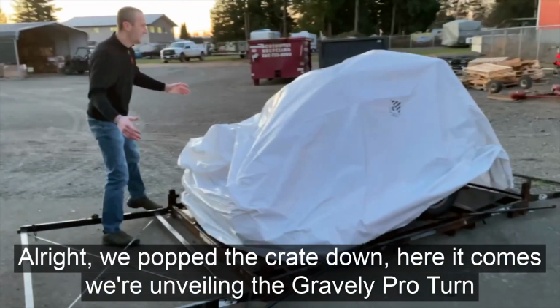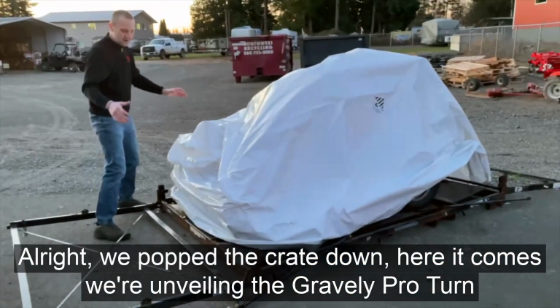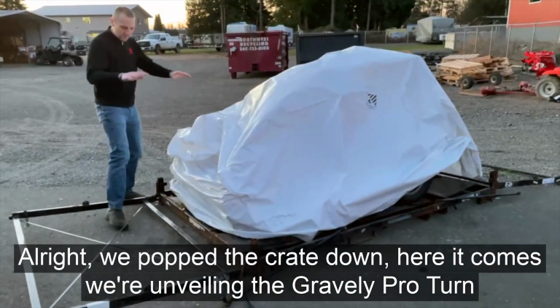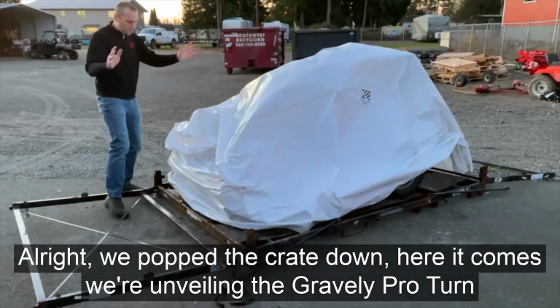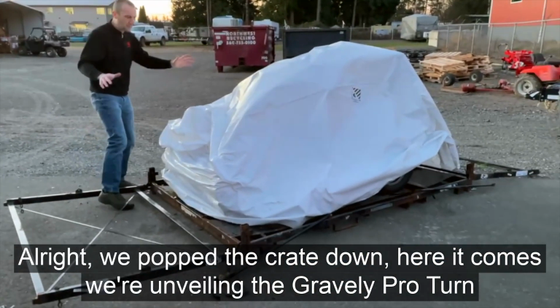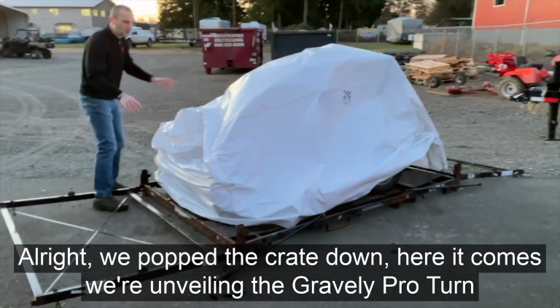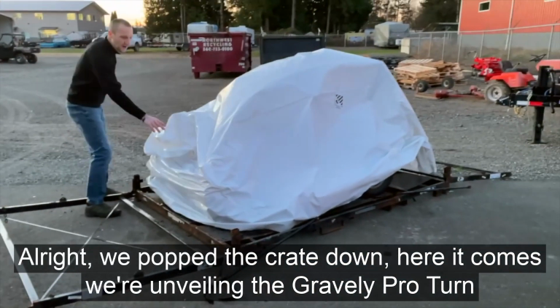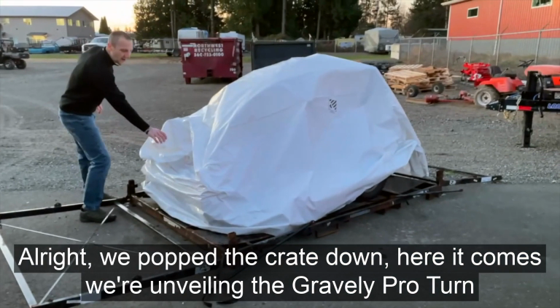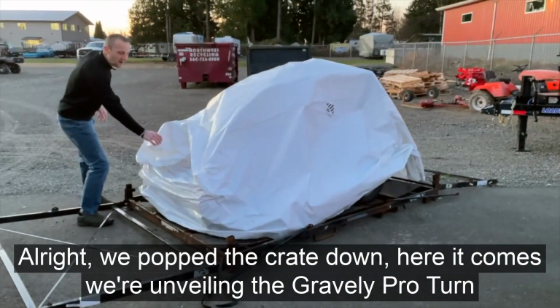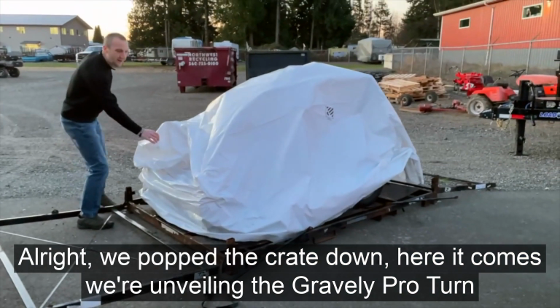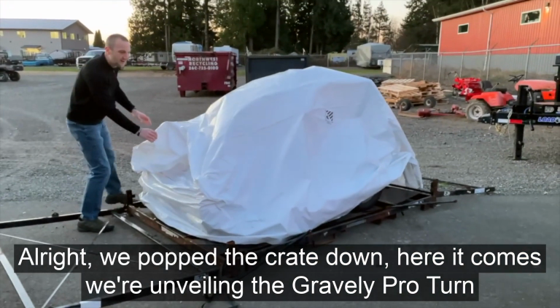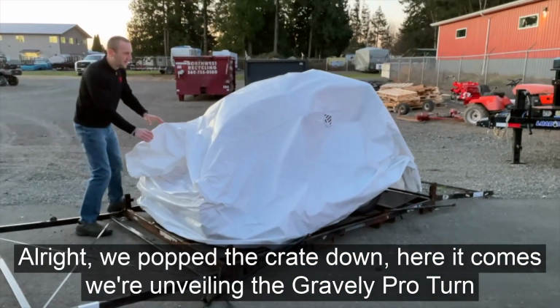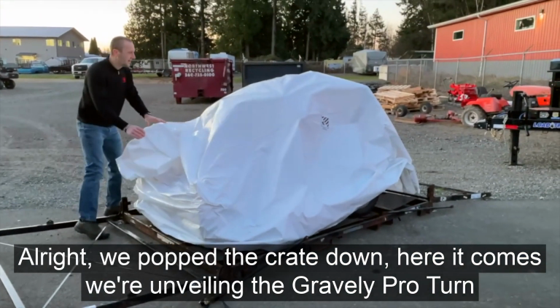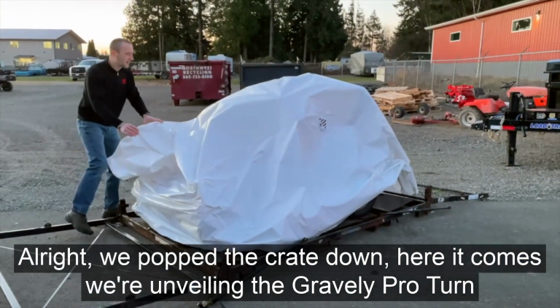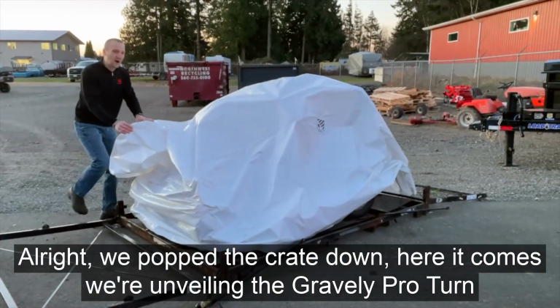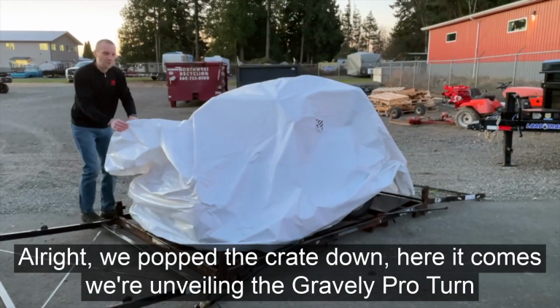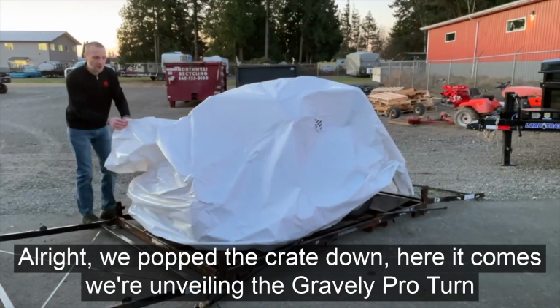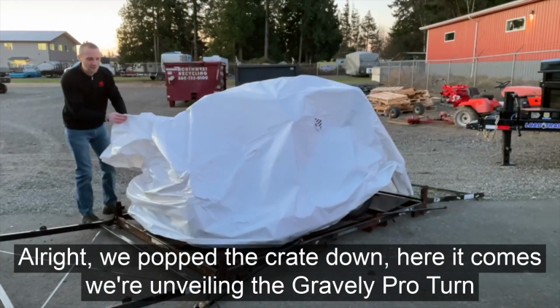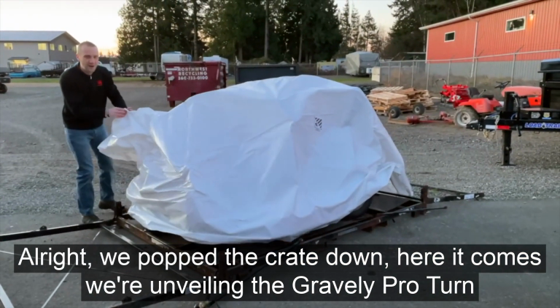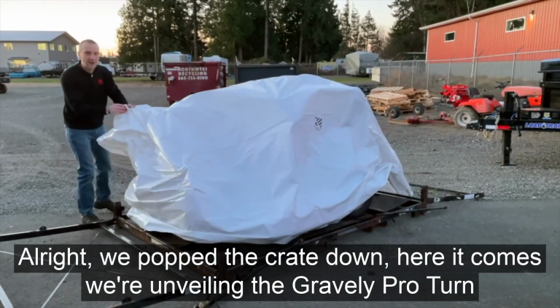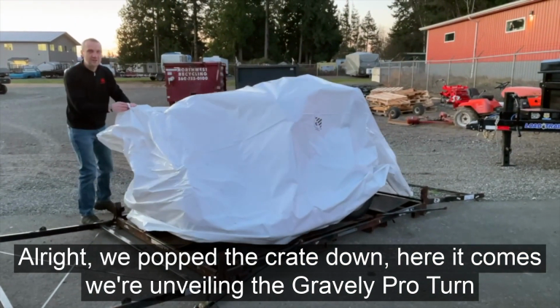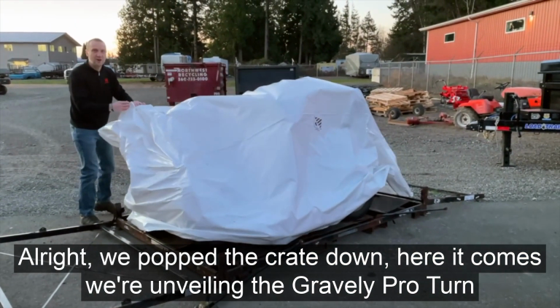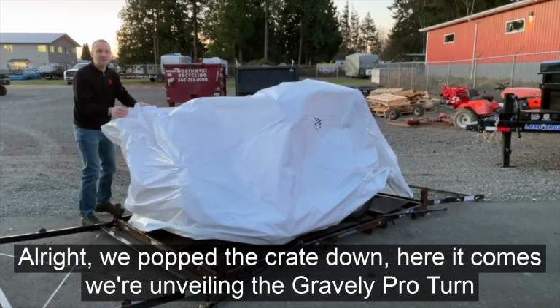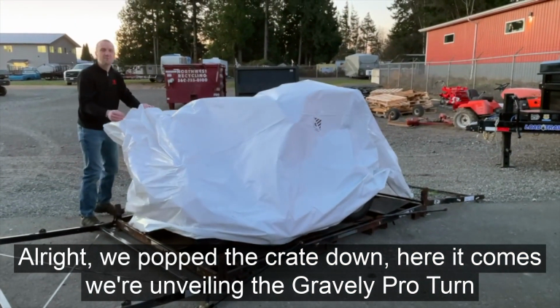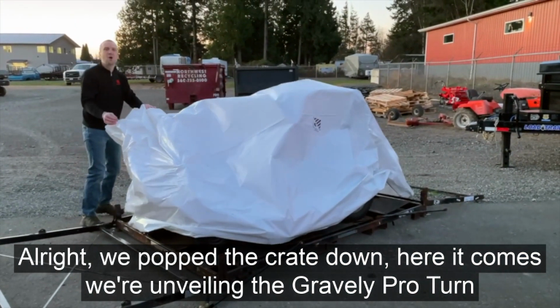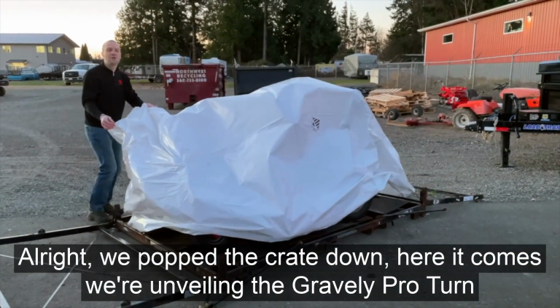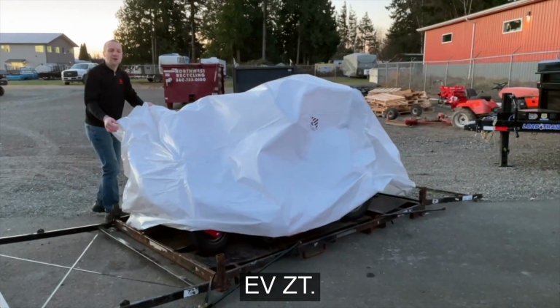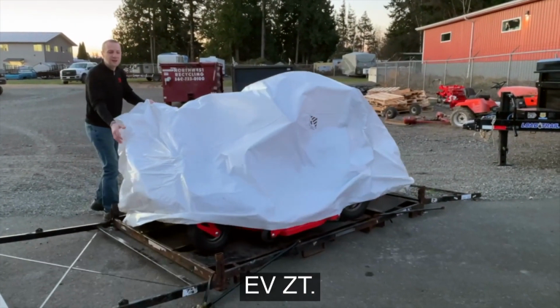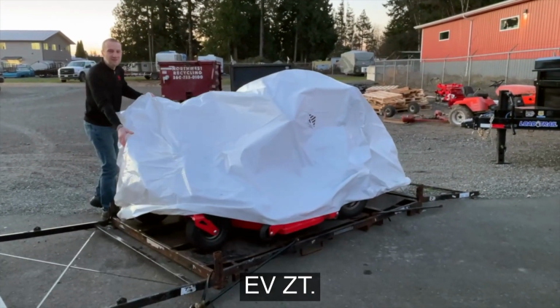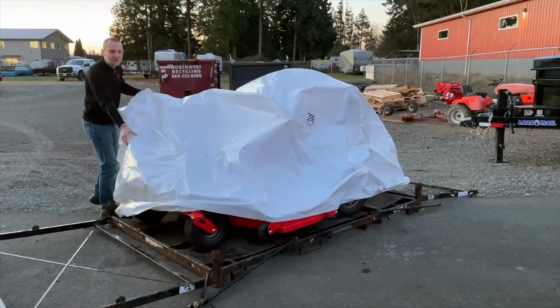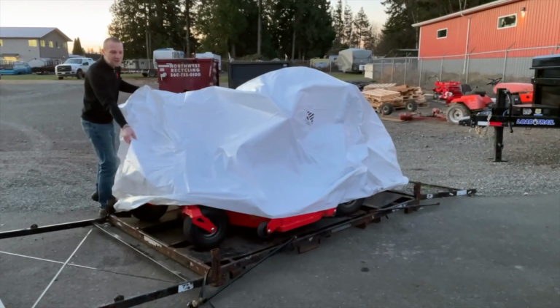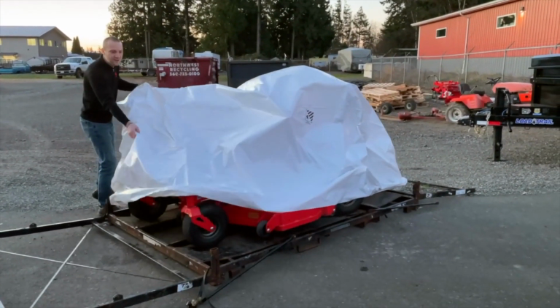We pop the crate down — here it comes. We're unveiling the Gravely Pro-Turn EVZT.